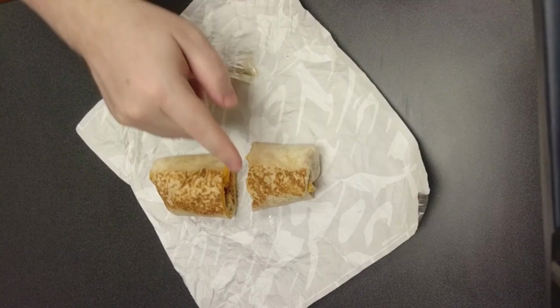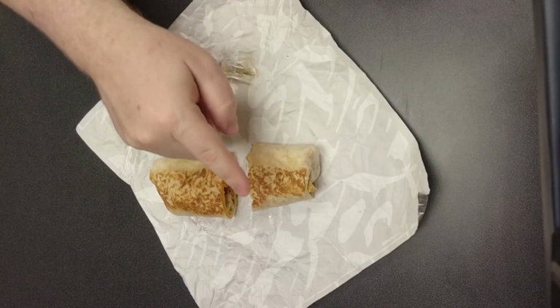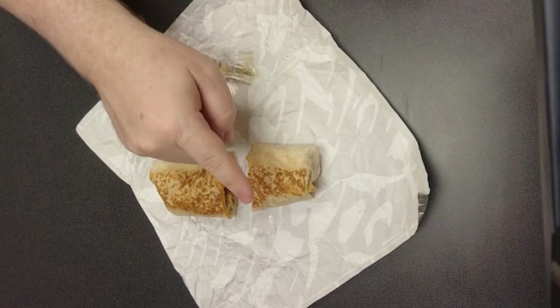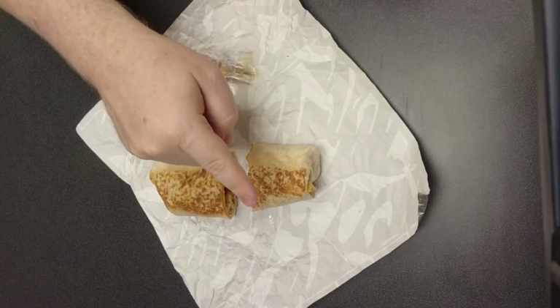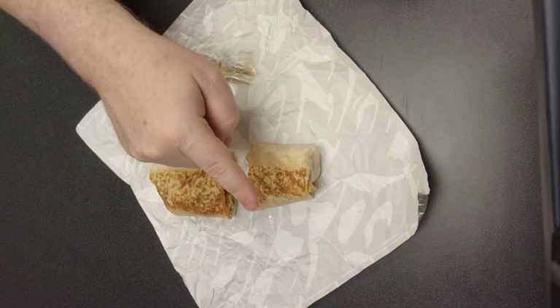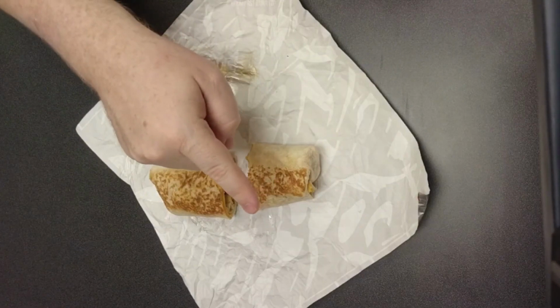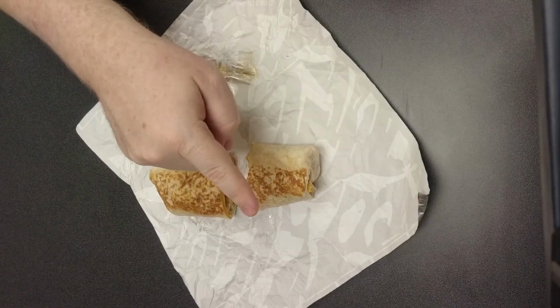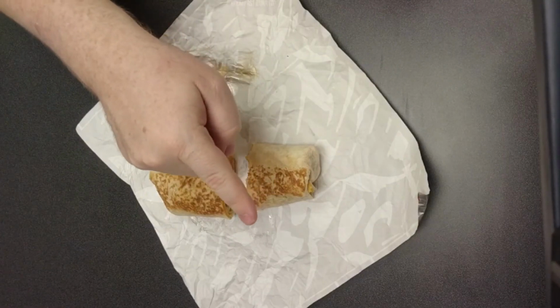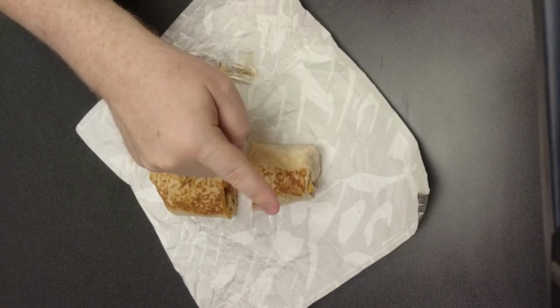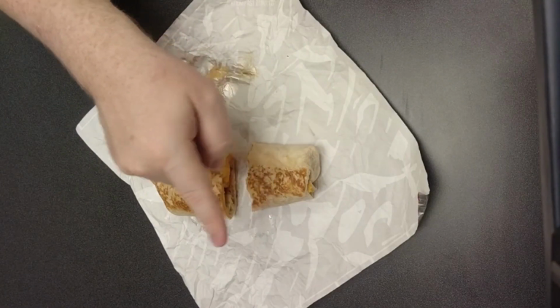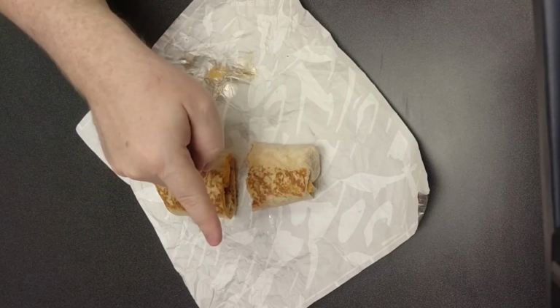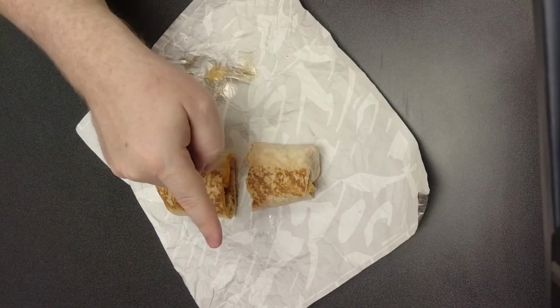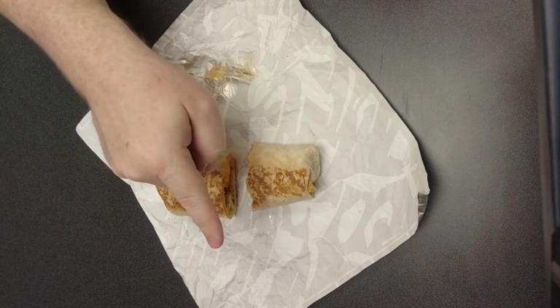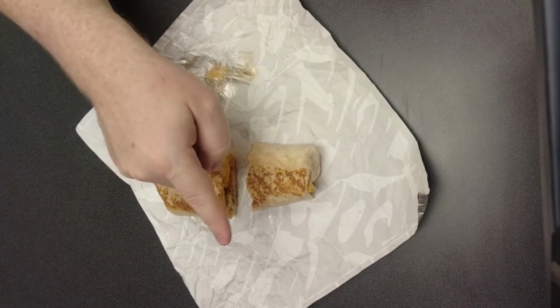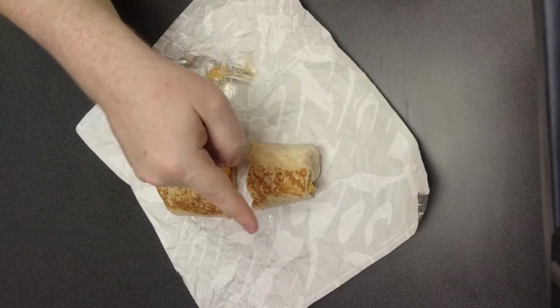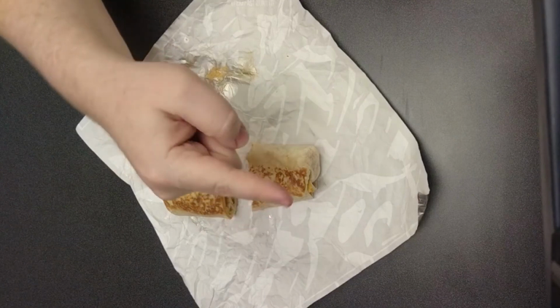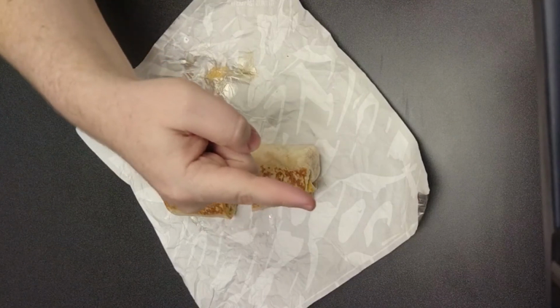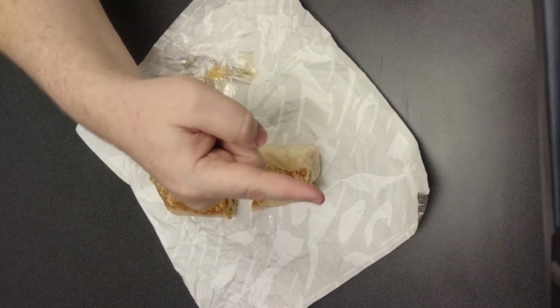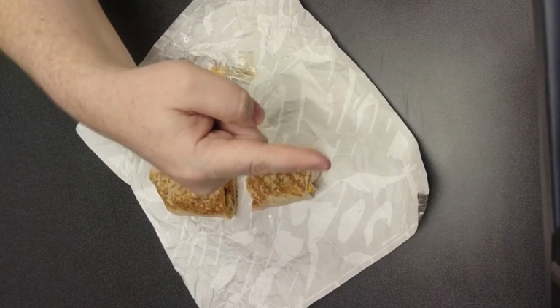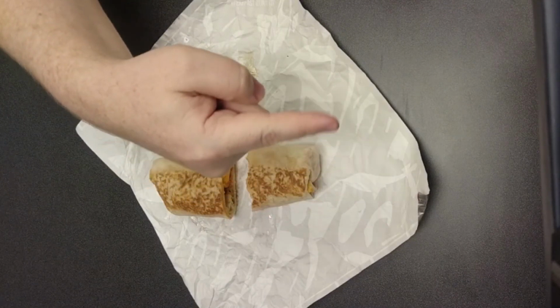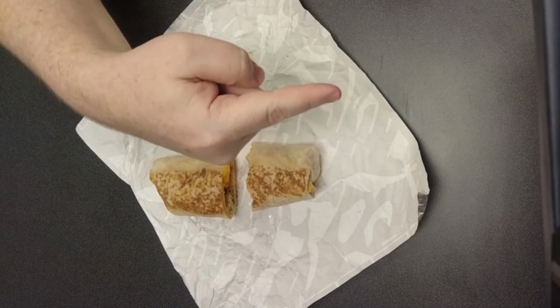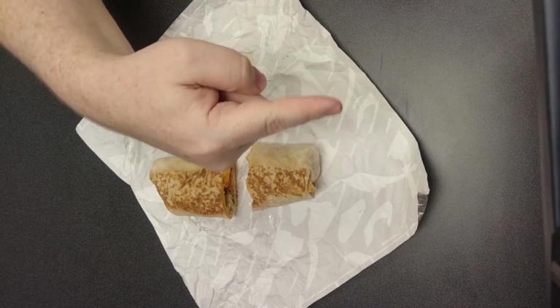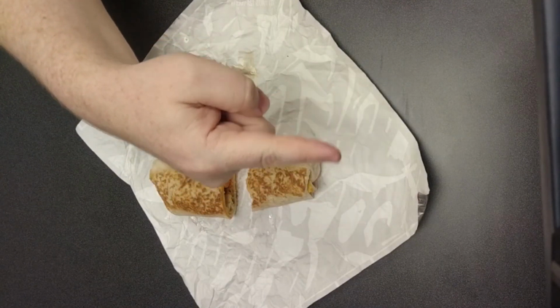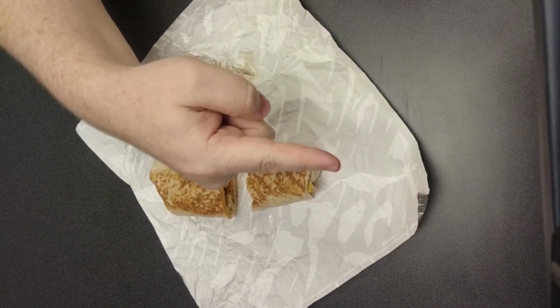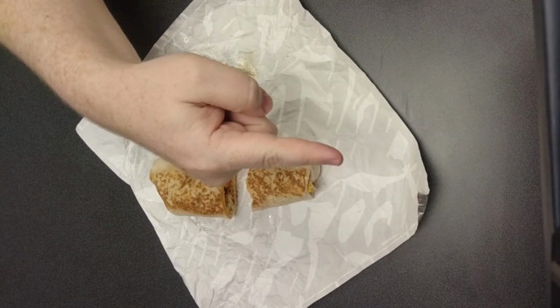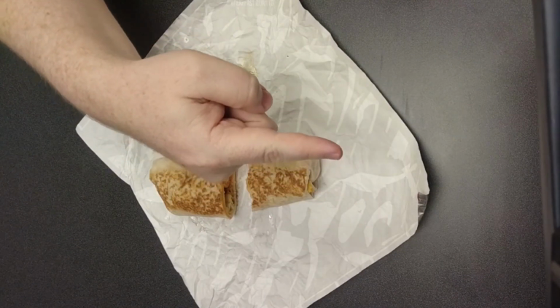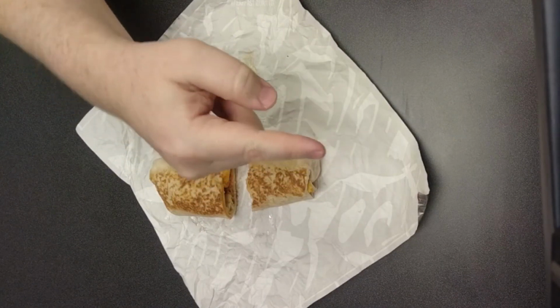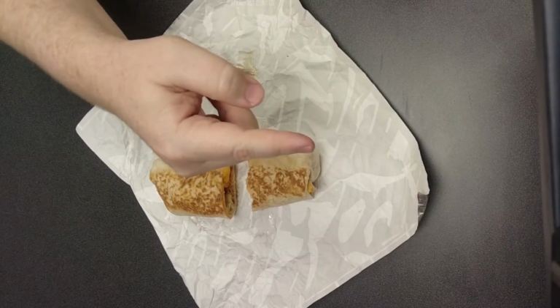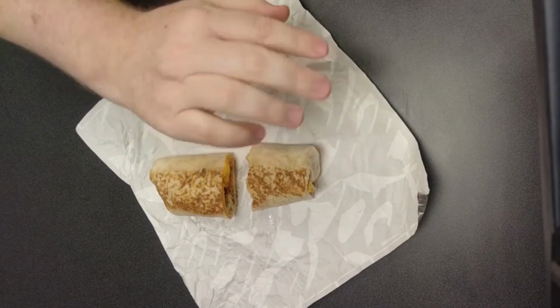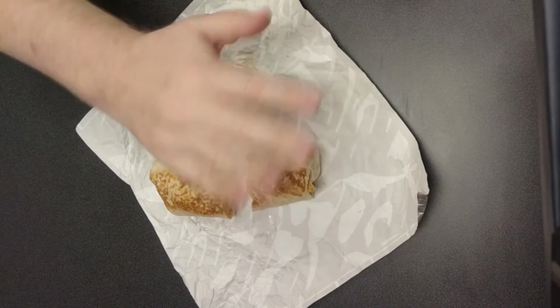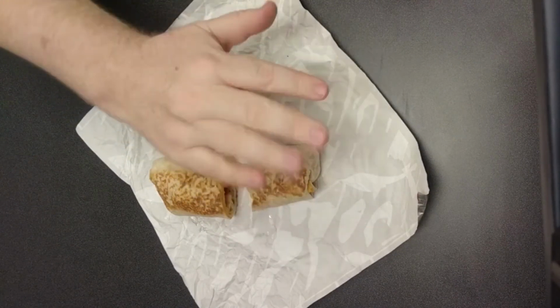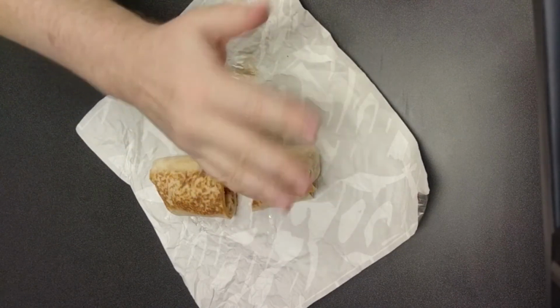If you like my videos, please hit like and subscribe down below and here are a couple of playlists that I think you'll enjoy. Until next time, bye!